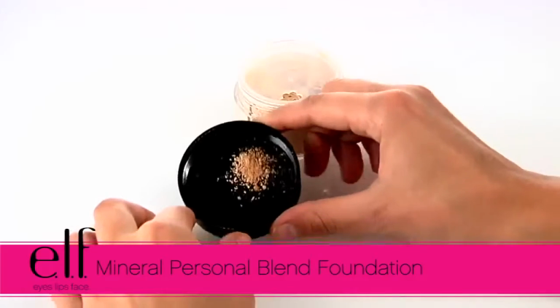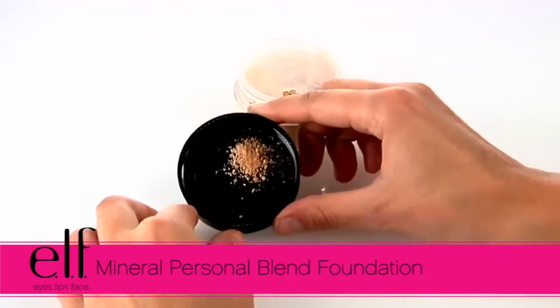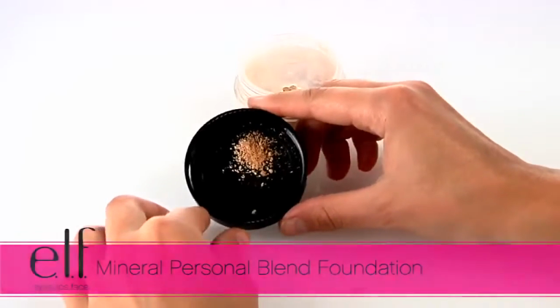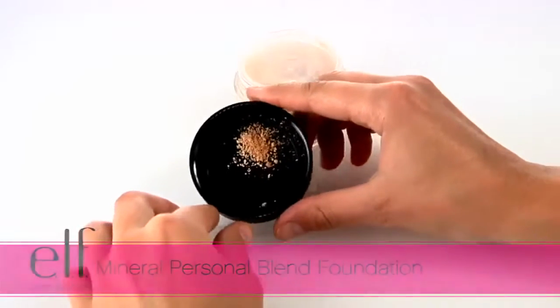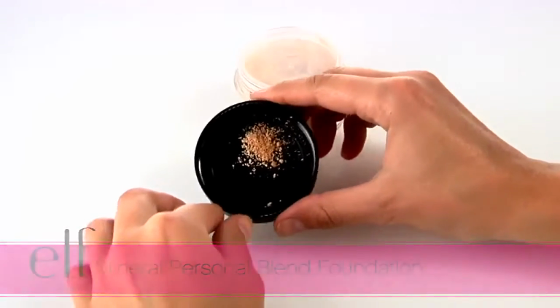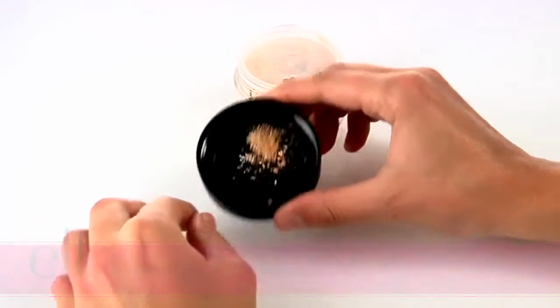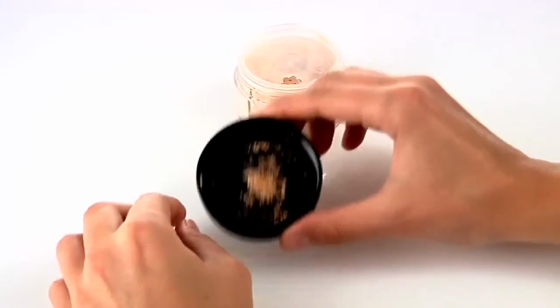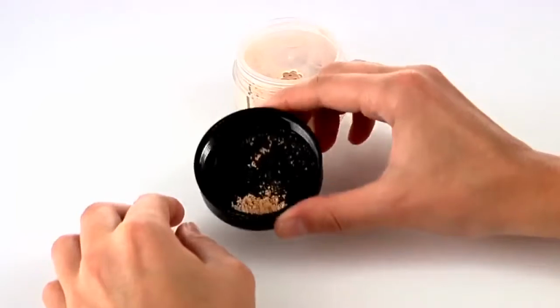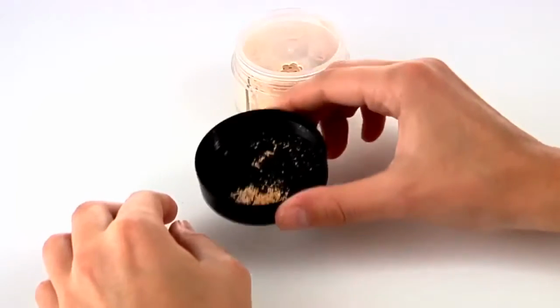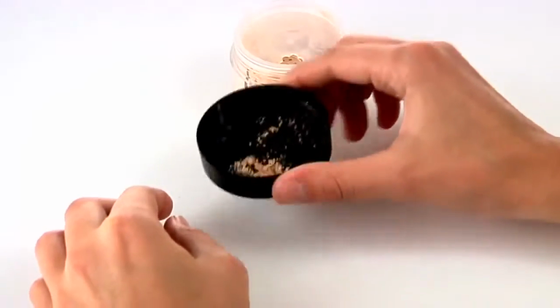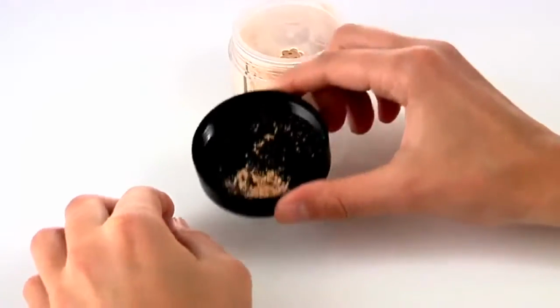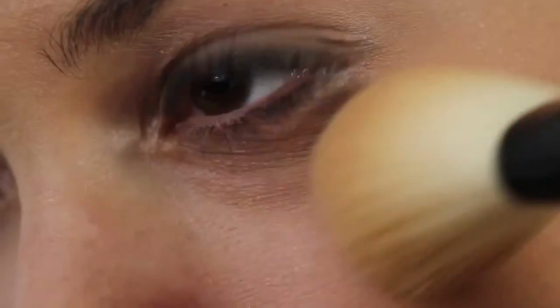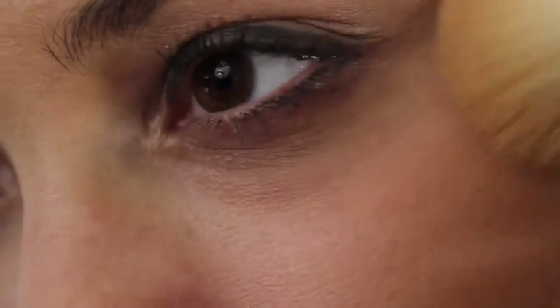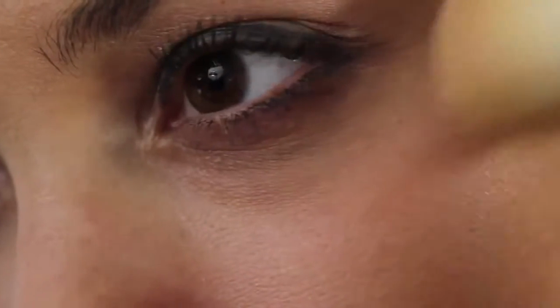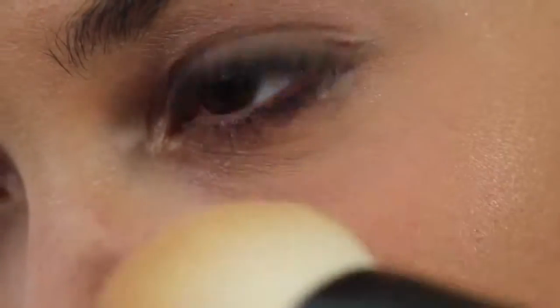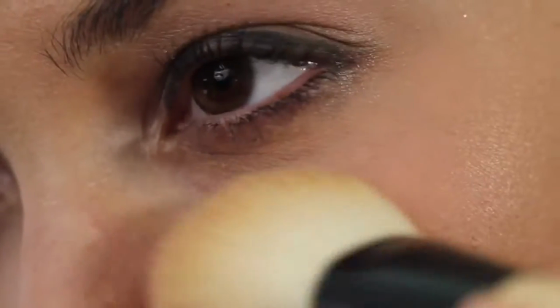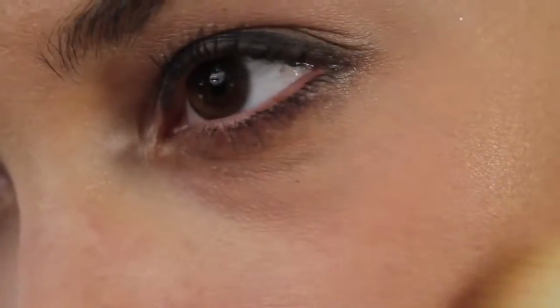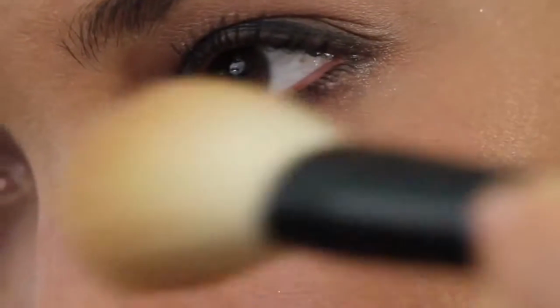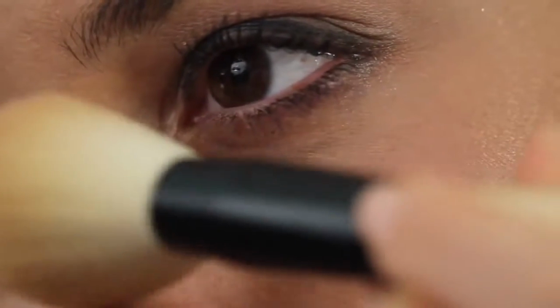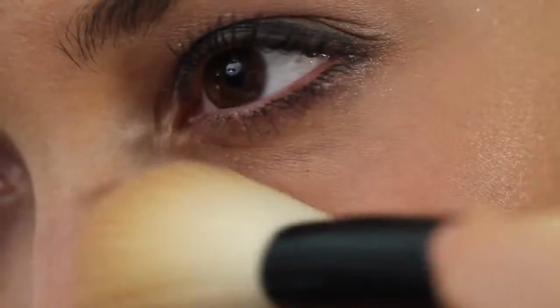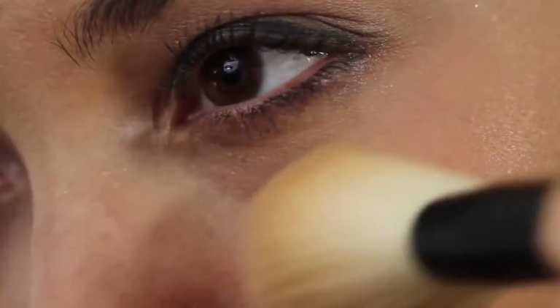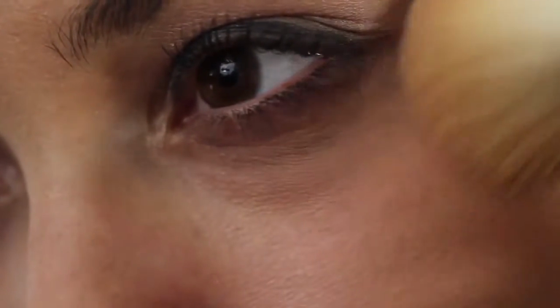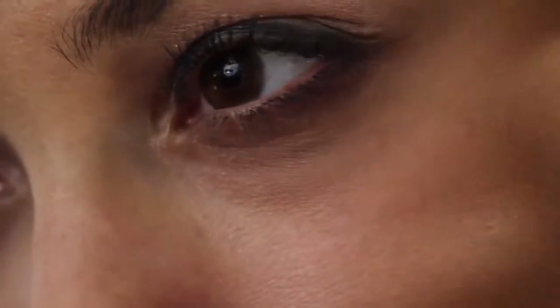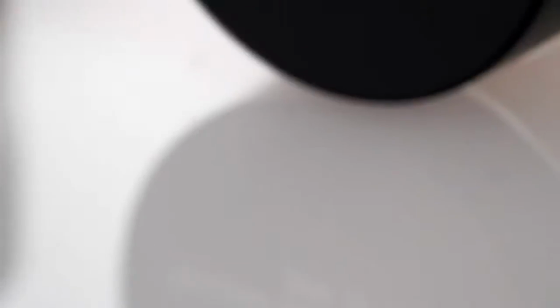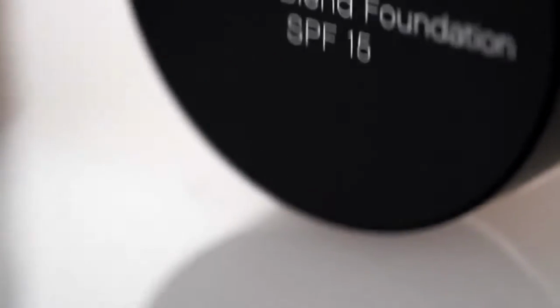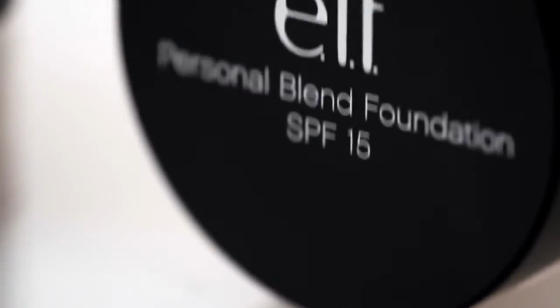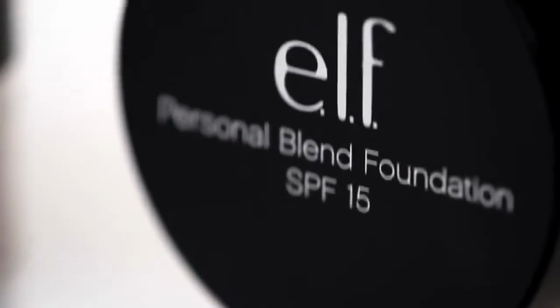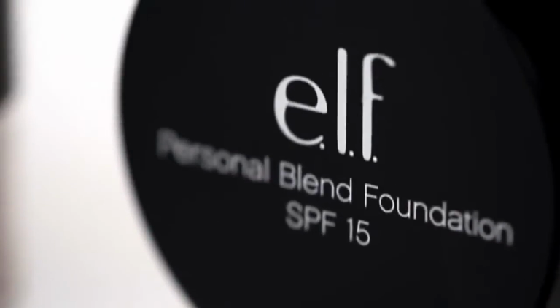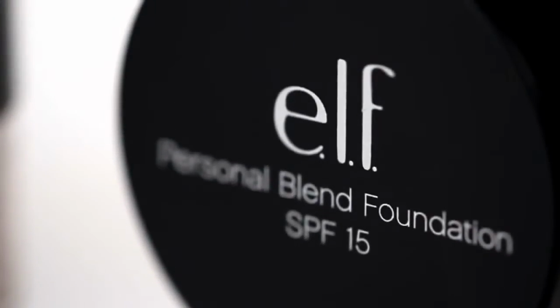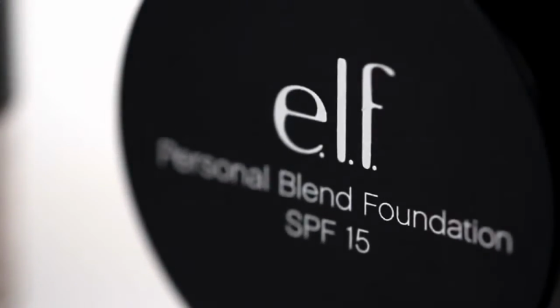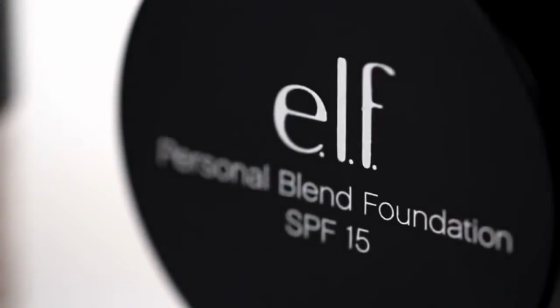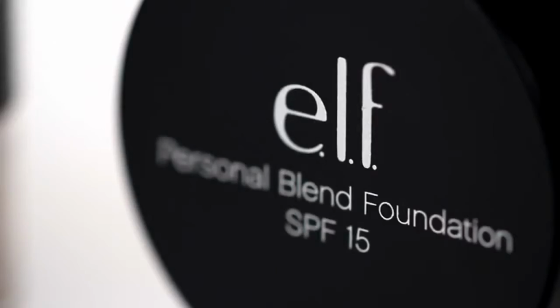The paraben and preservative-free formula is weightless, free of chemical dyes, and has a built-in SPF factor.